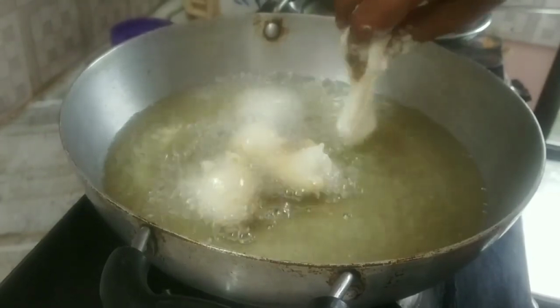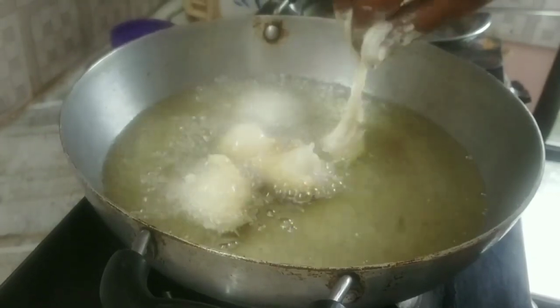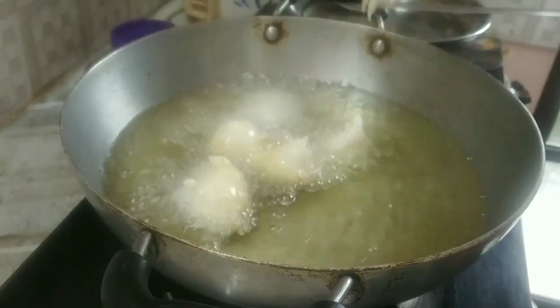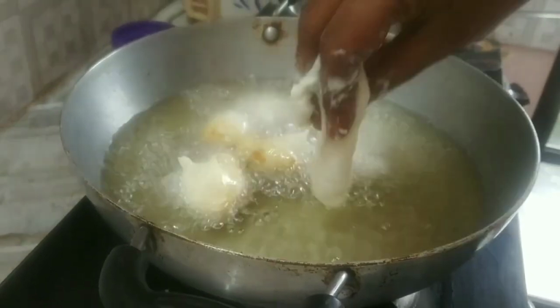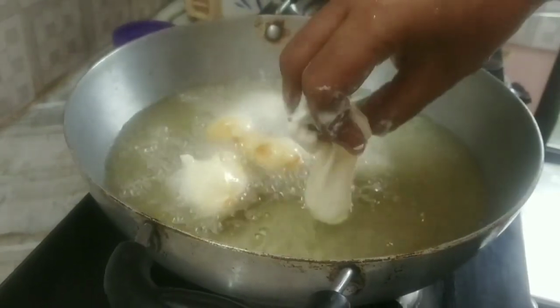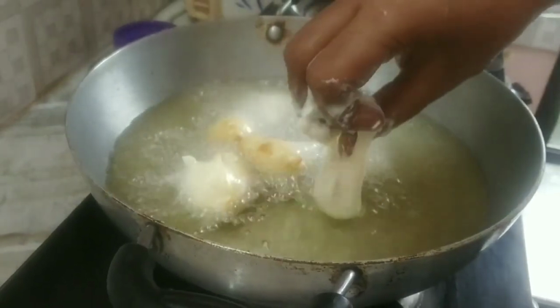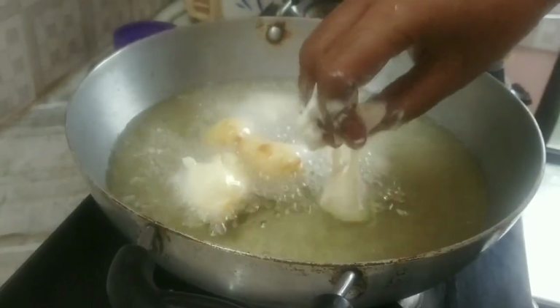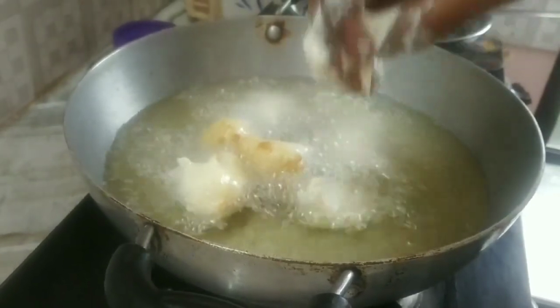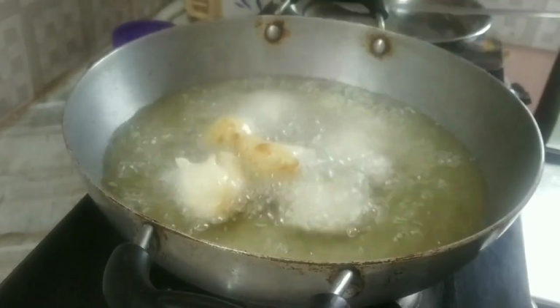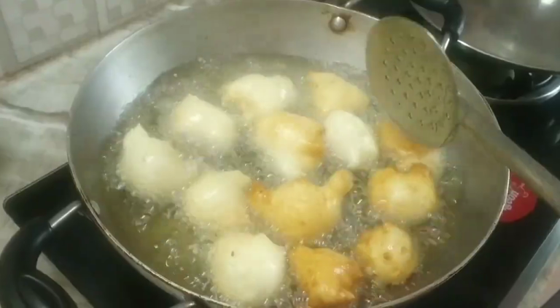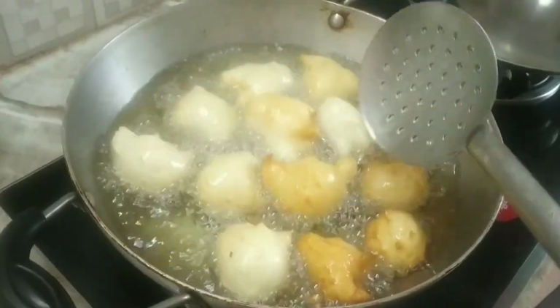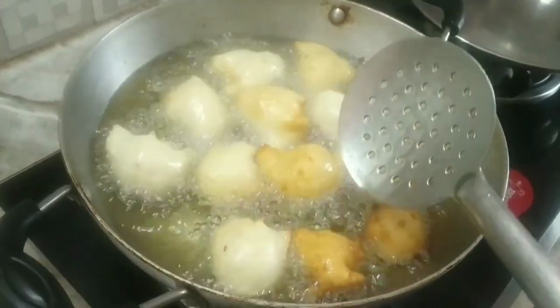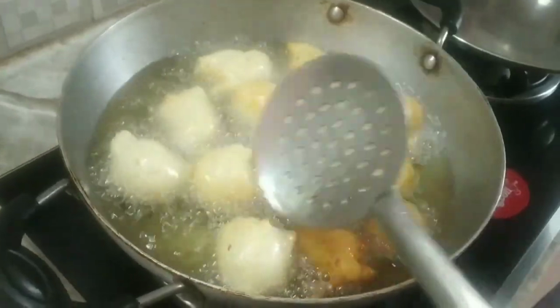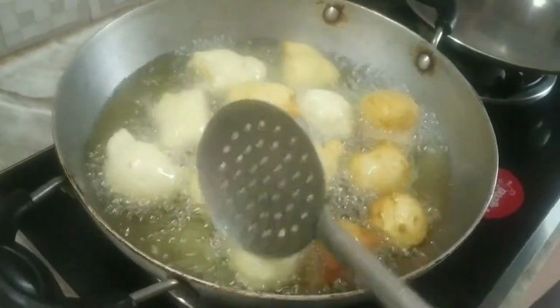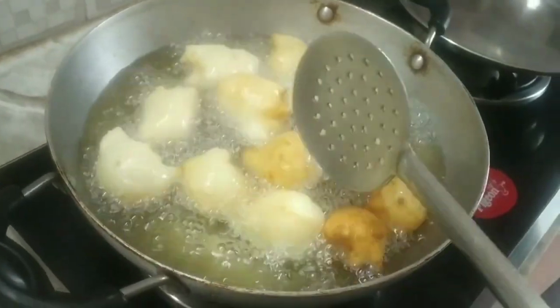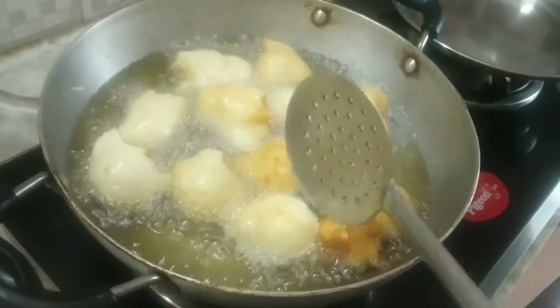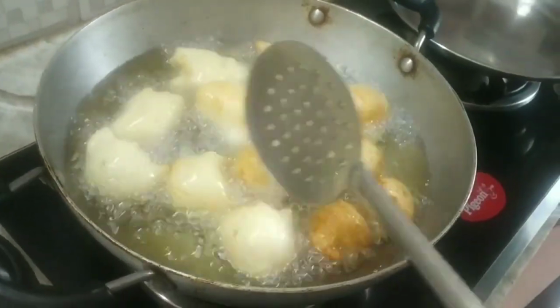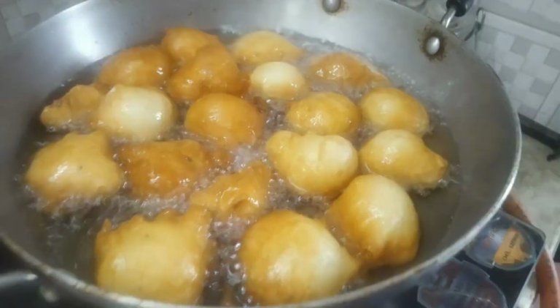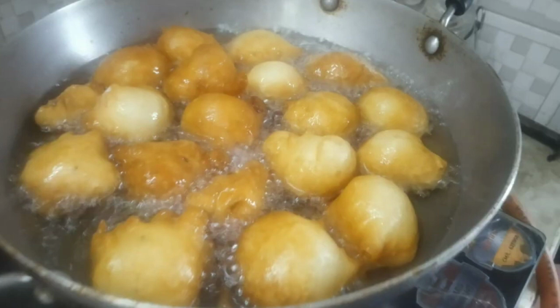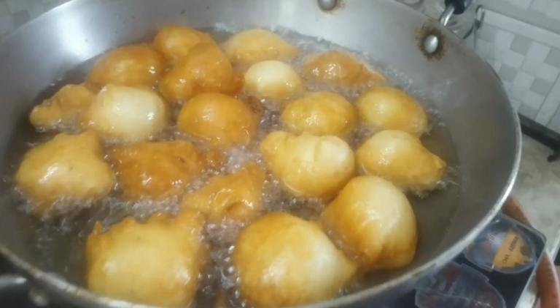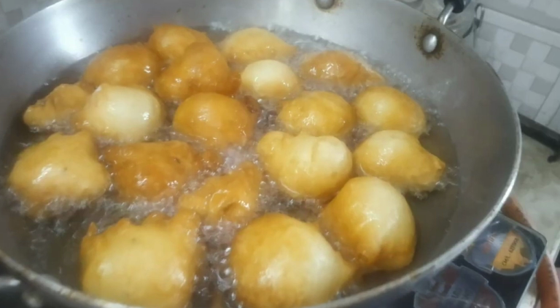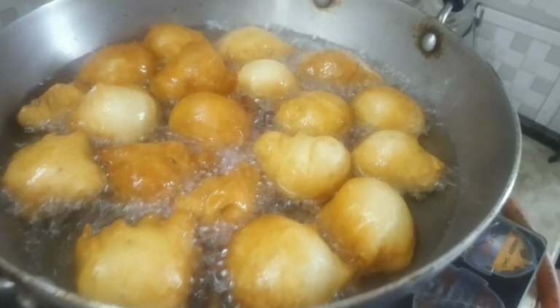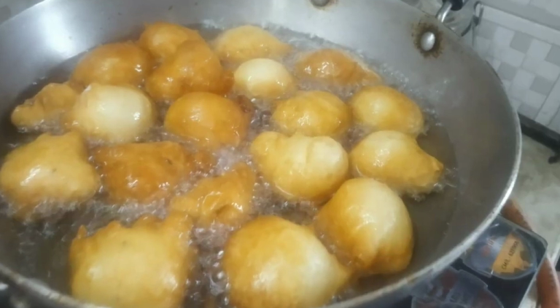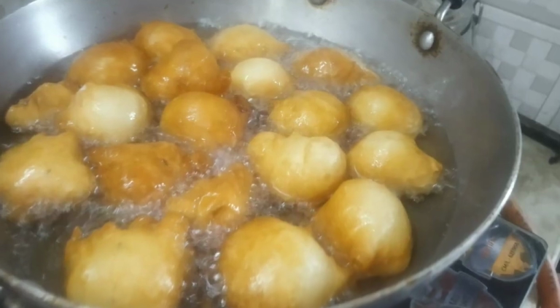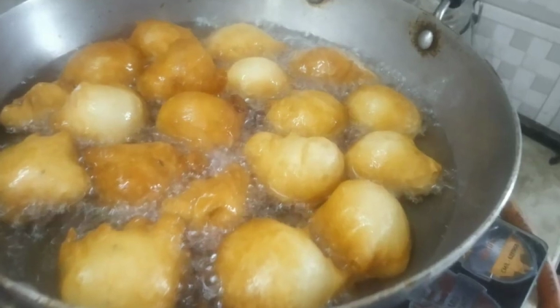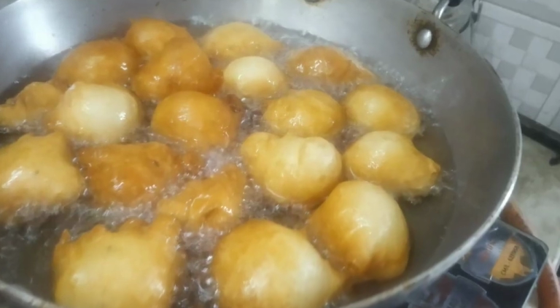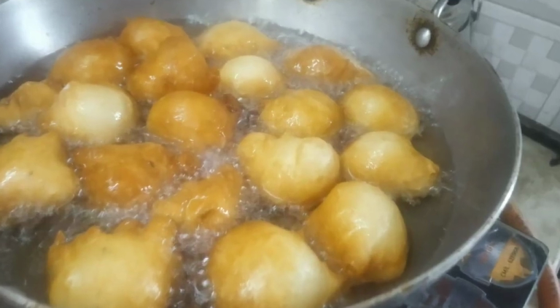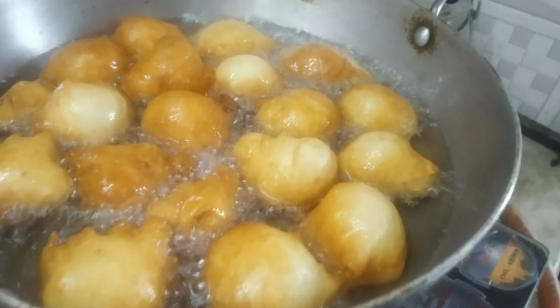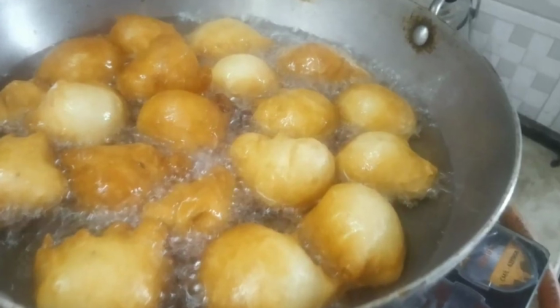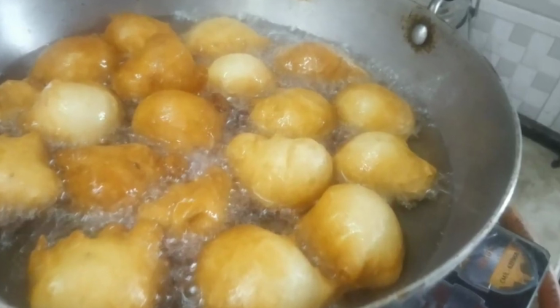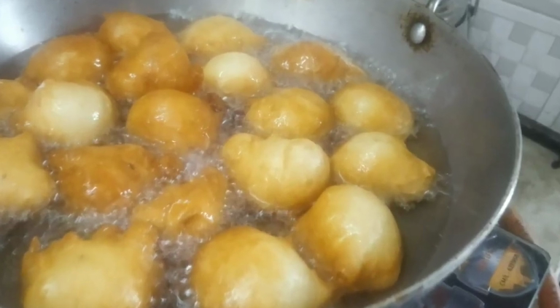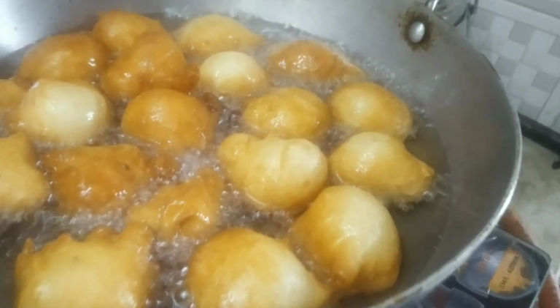Hi friends! Welcome back to our channel! What are you doing friends? This recipe is called Mysore Bound.